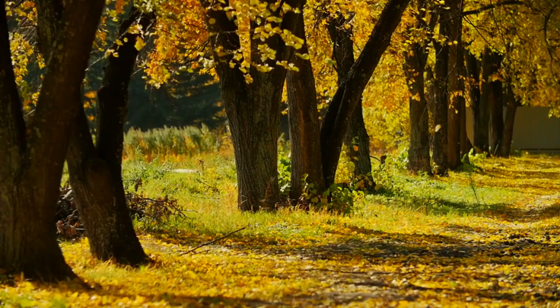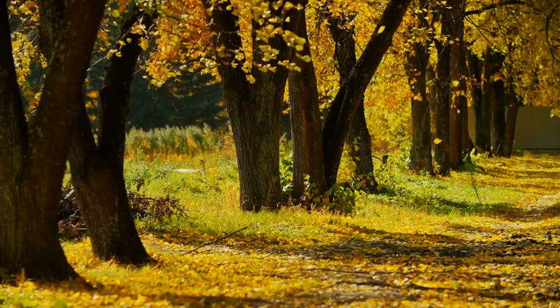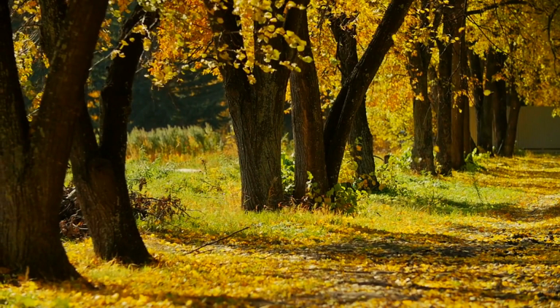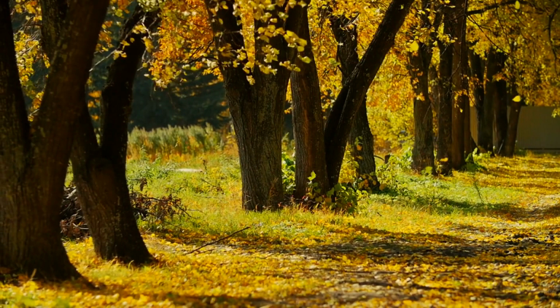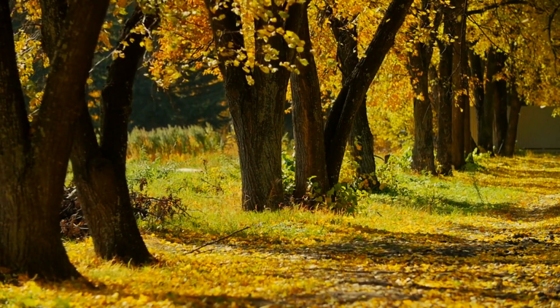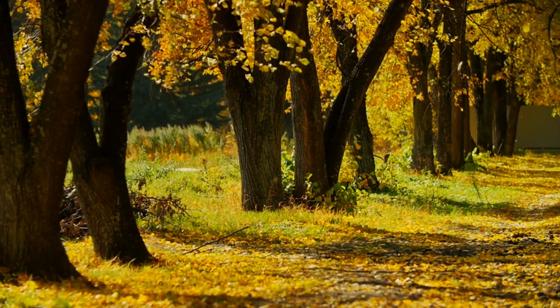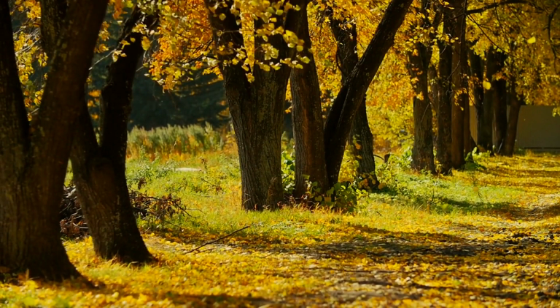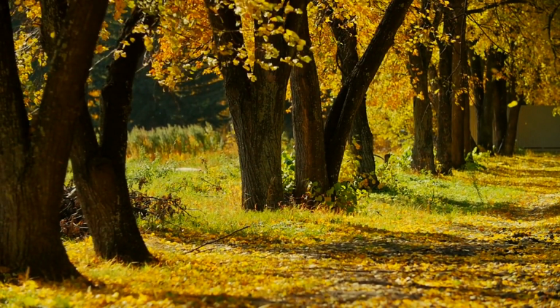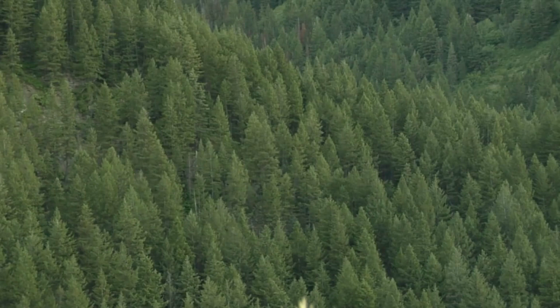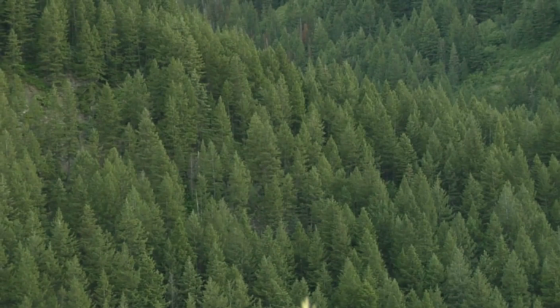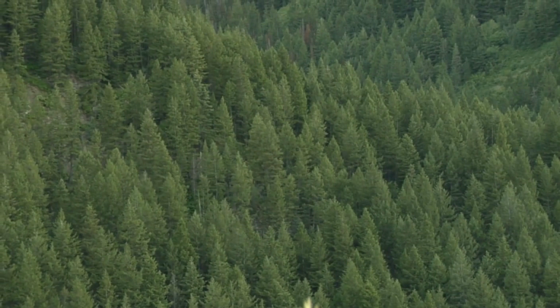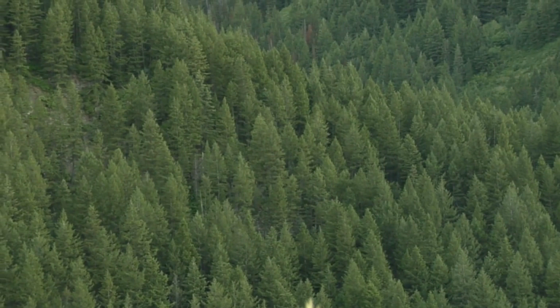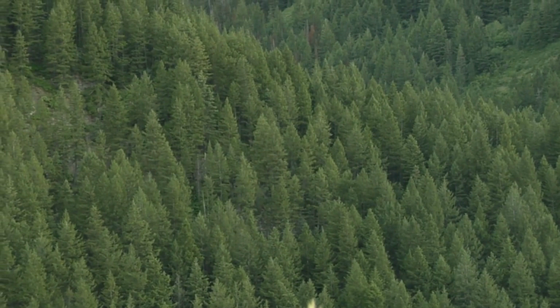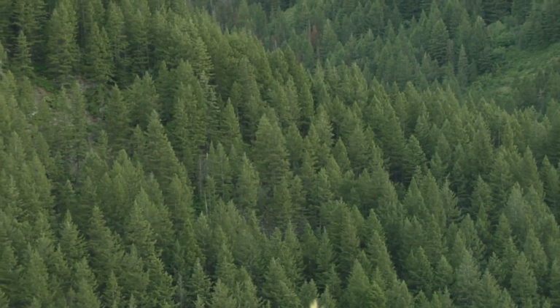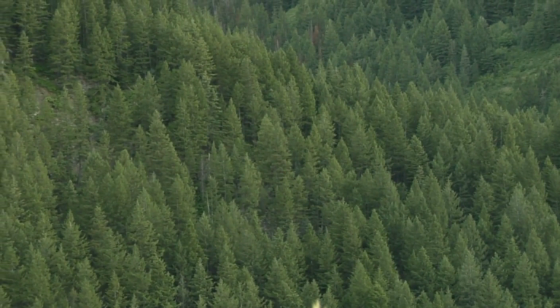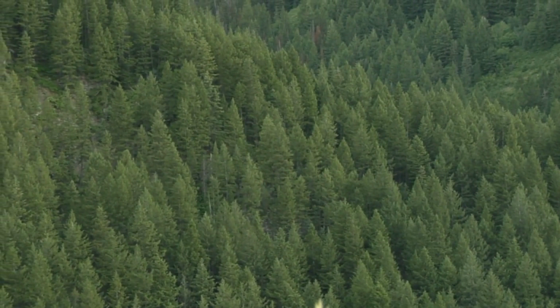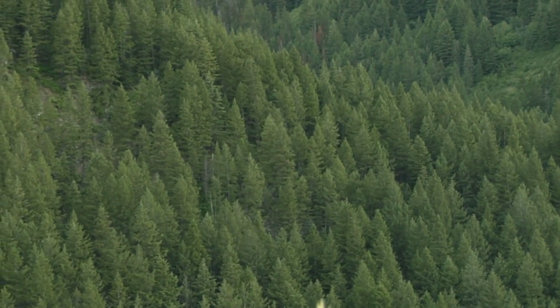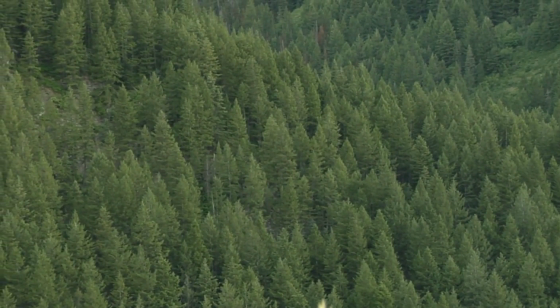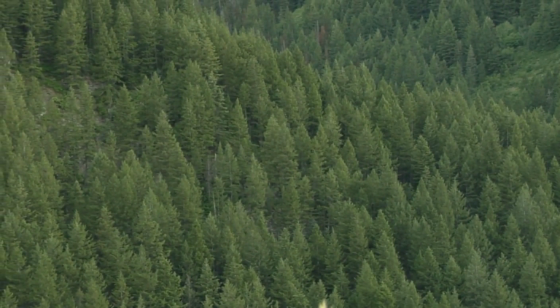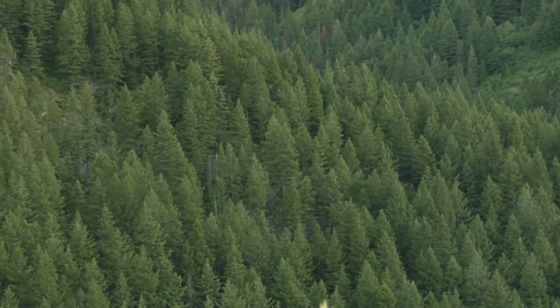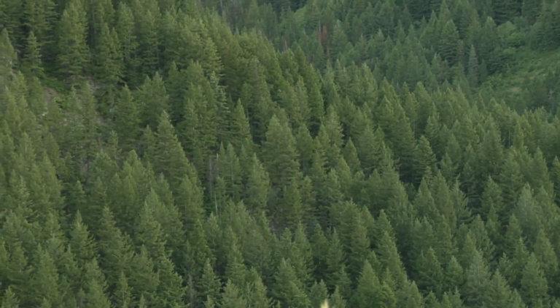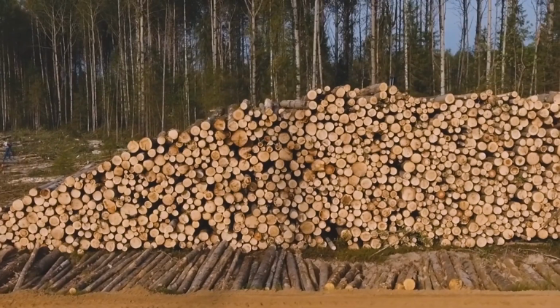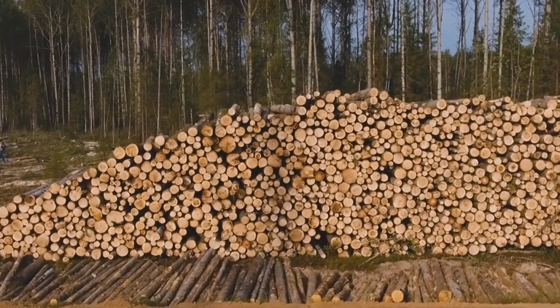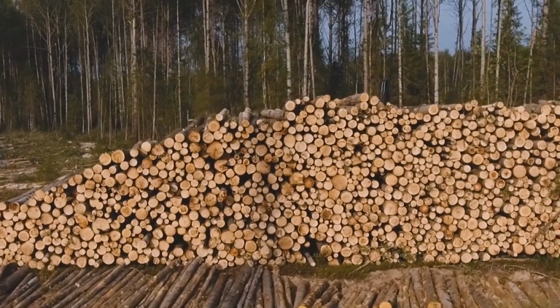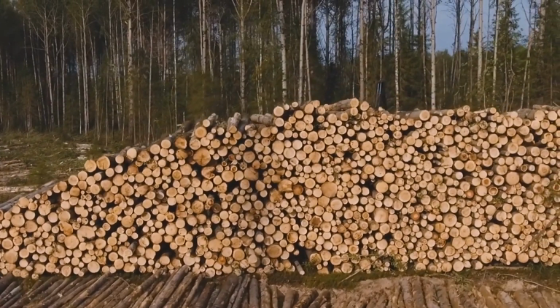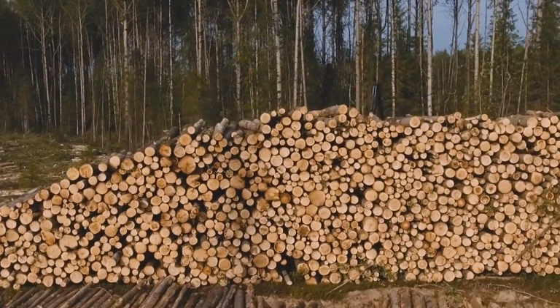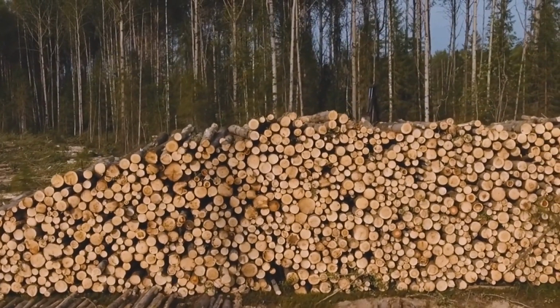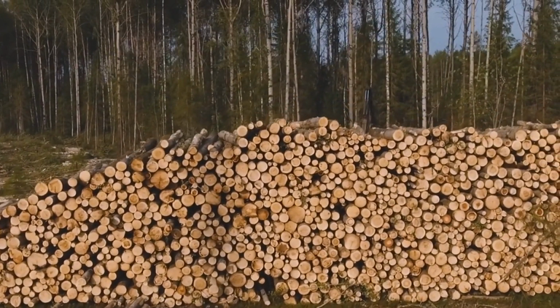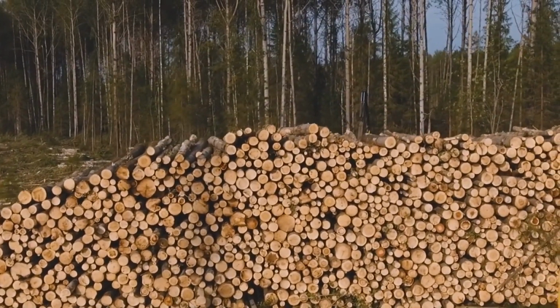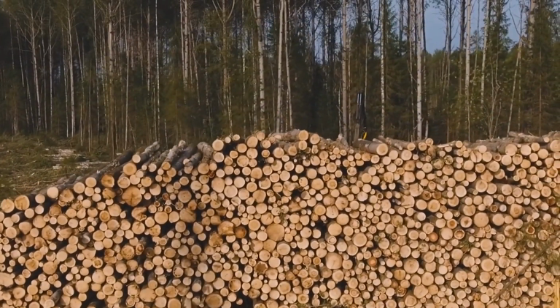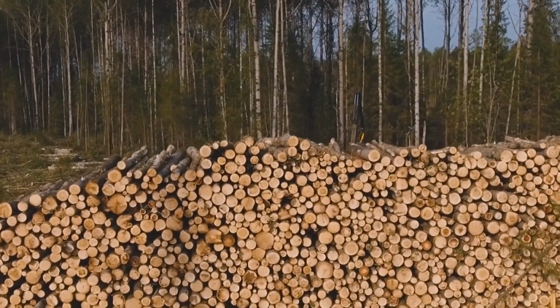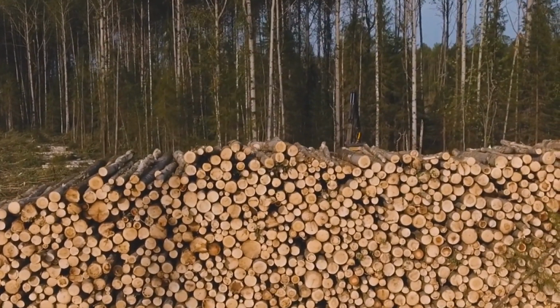The process begins with trees, typically fast-growing species like pine and spruce. These trees are harvested and transported to a paper mill.